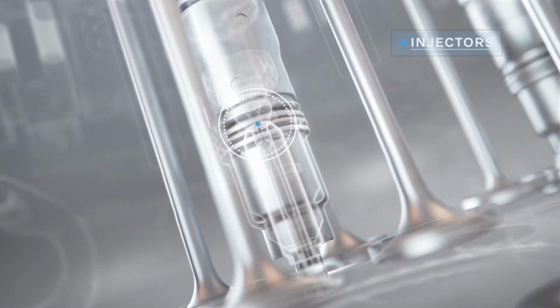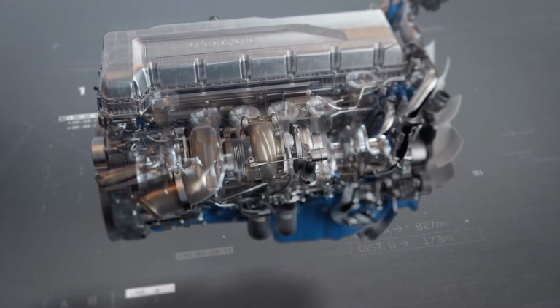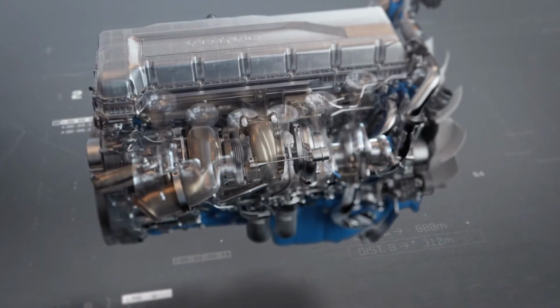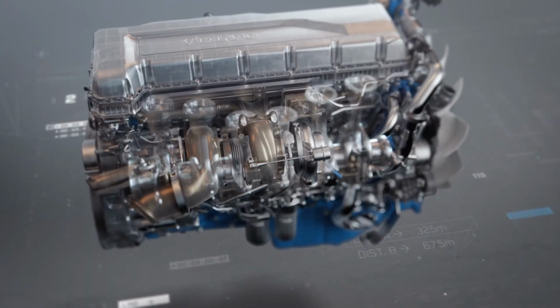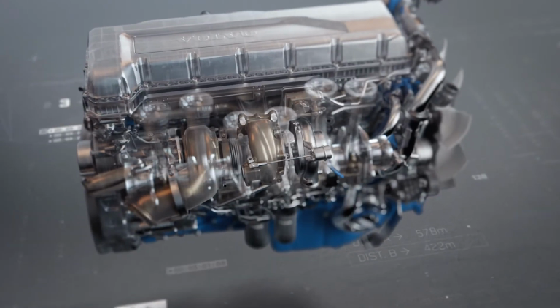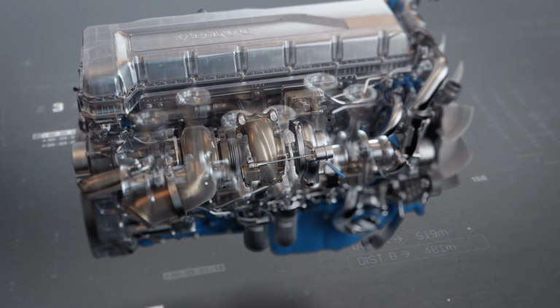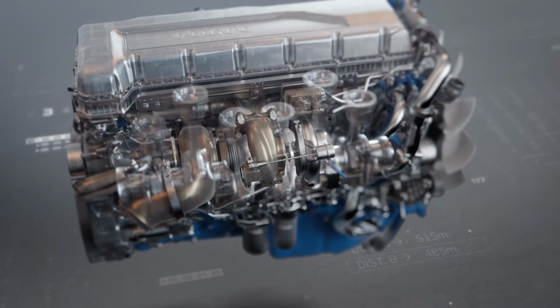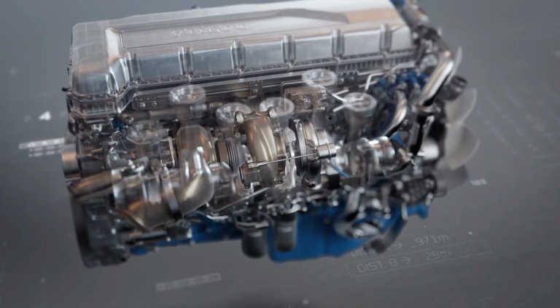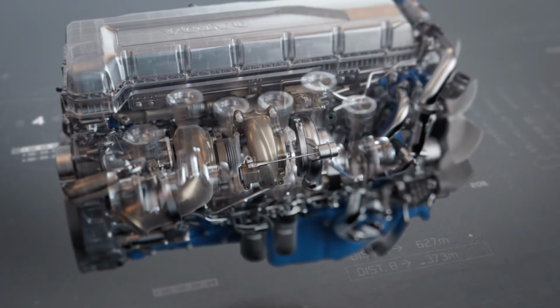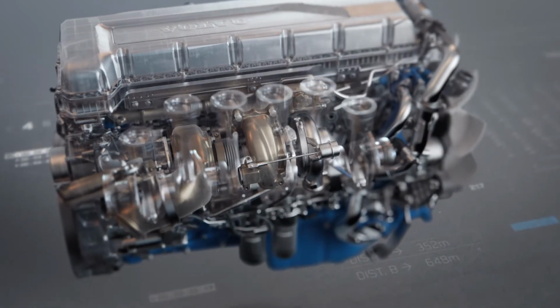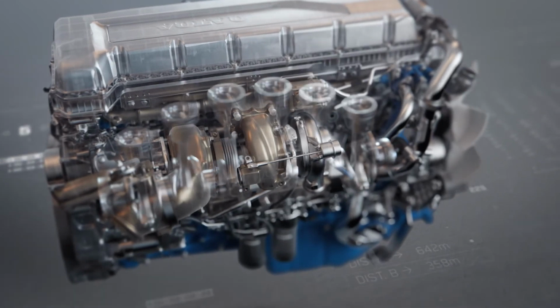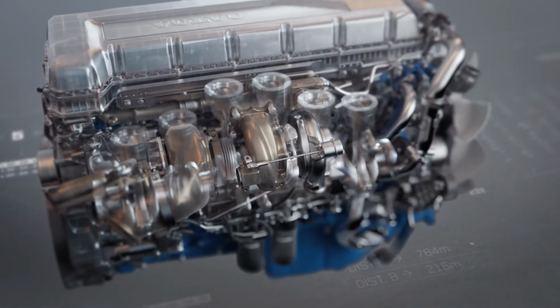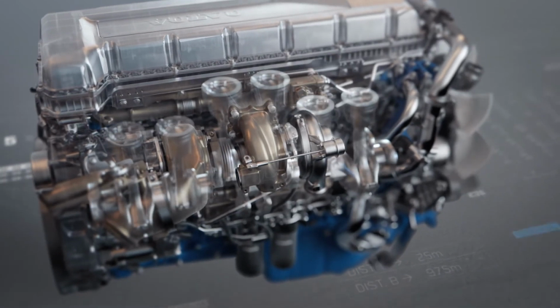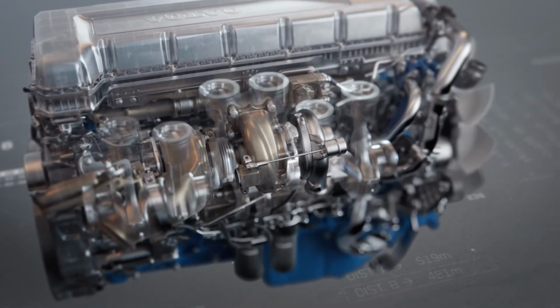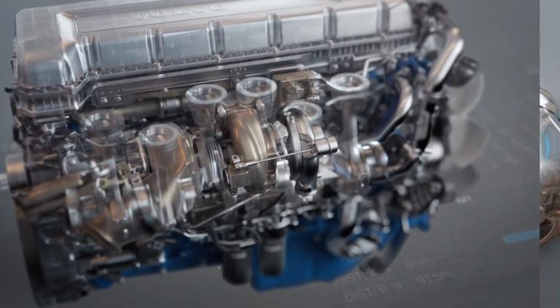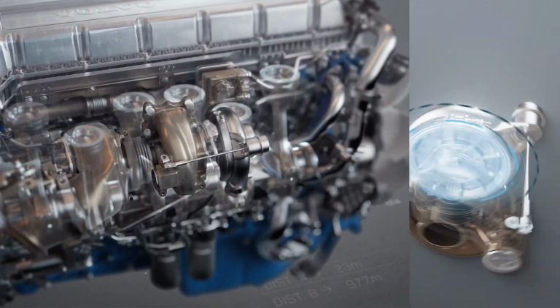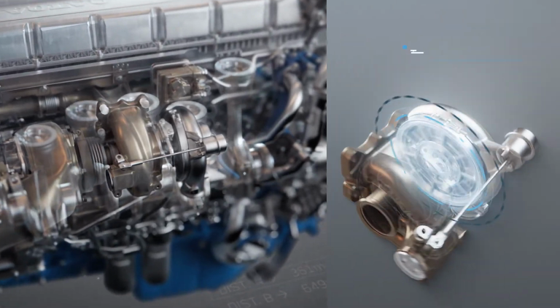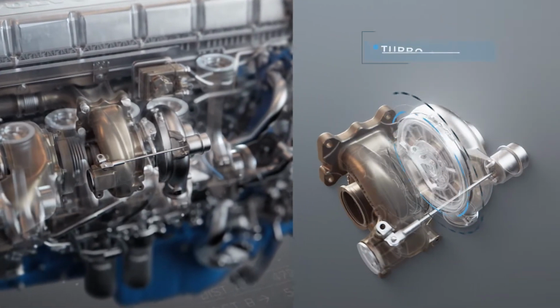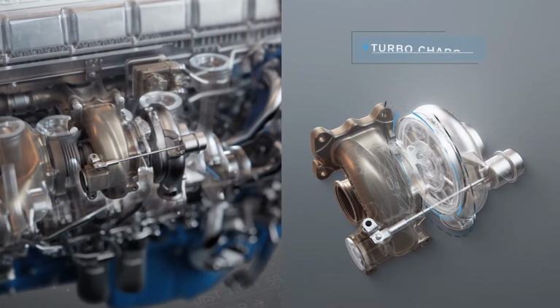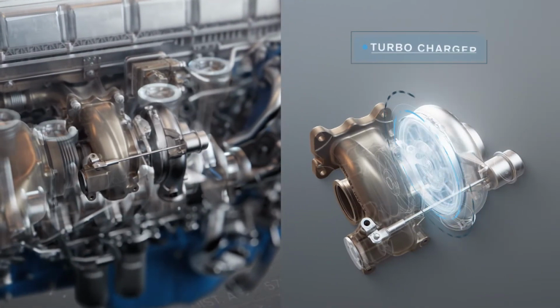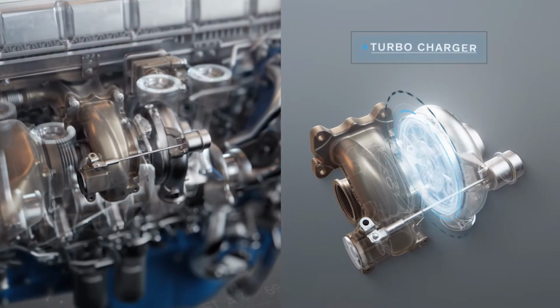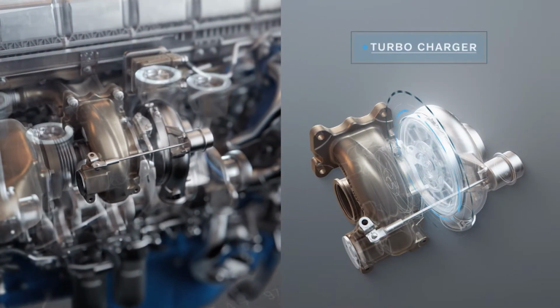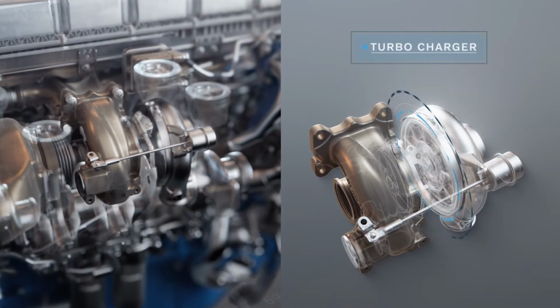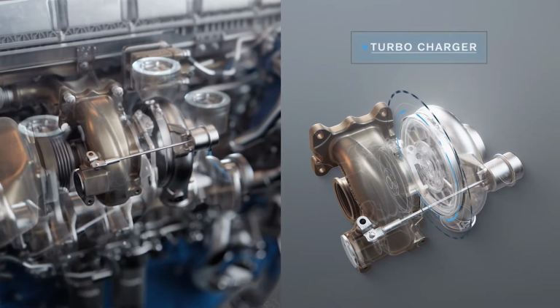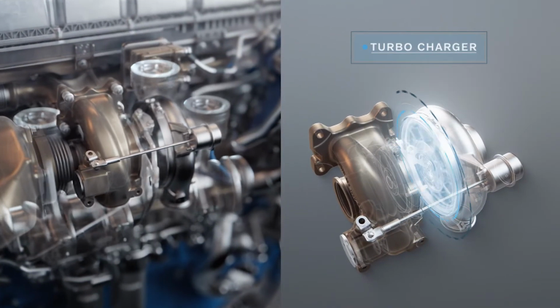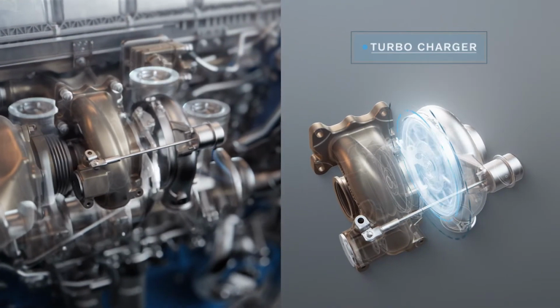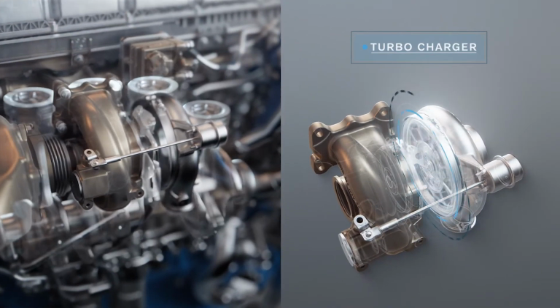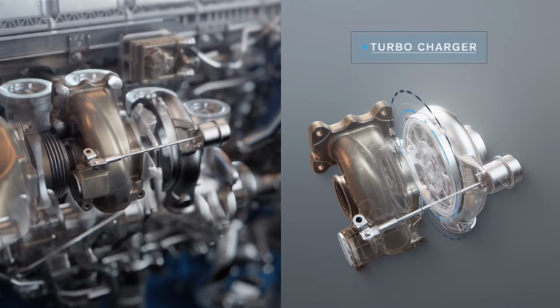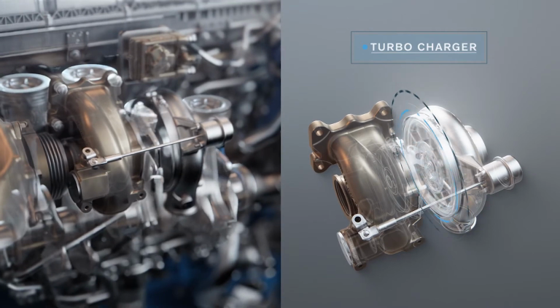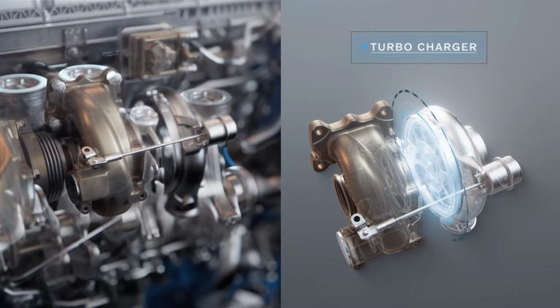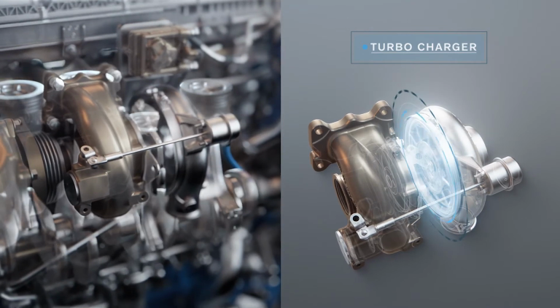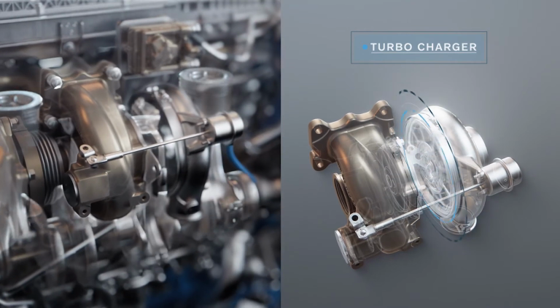The turbocharger now has a smaller compressor and turbine wheel, enabling it to recover even more excess energy.